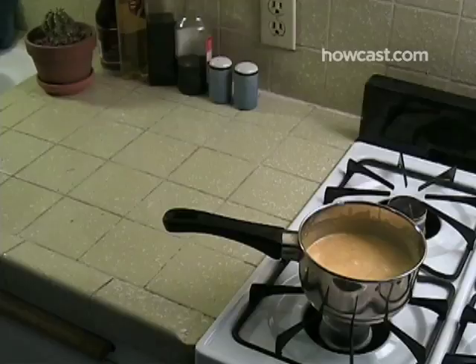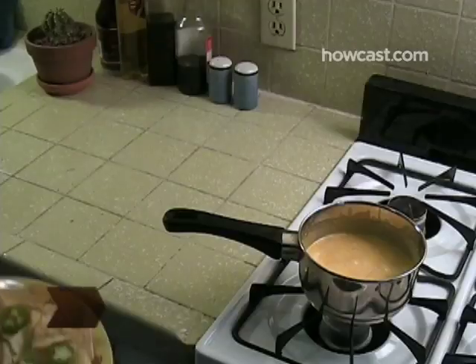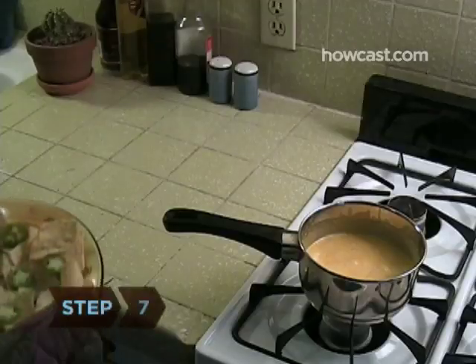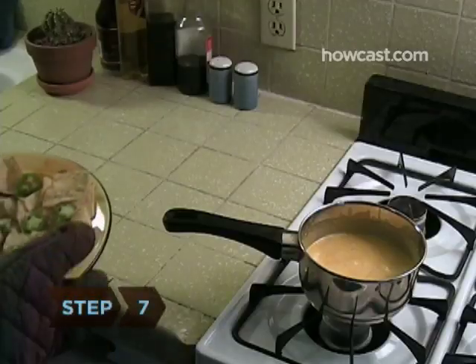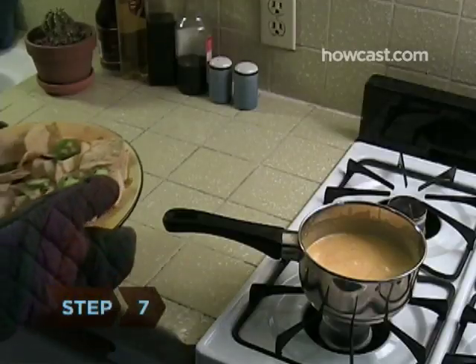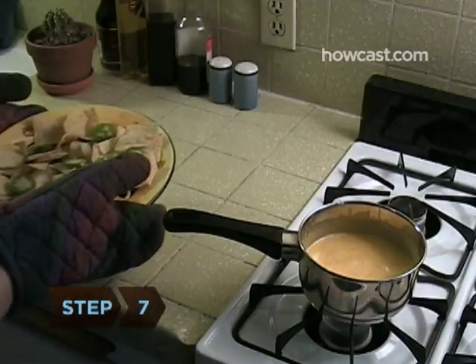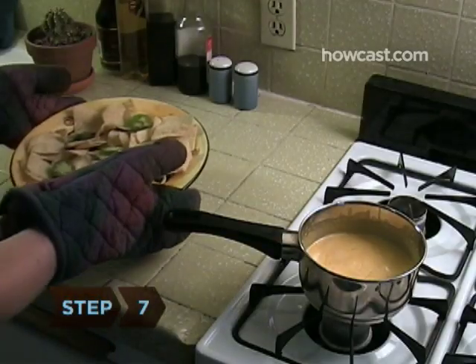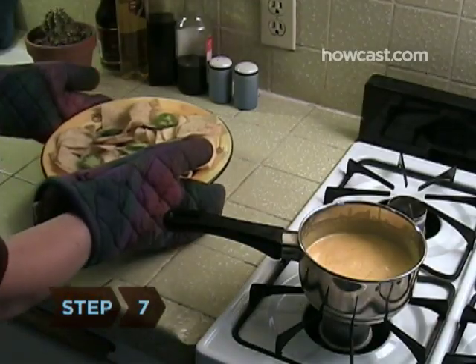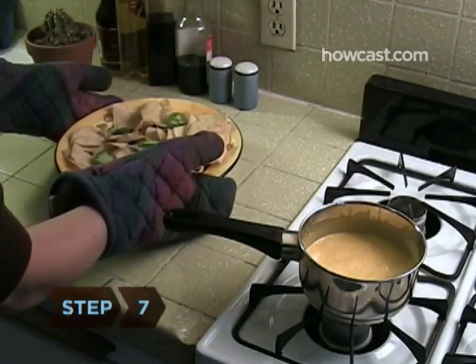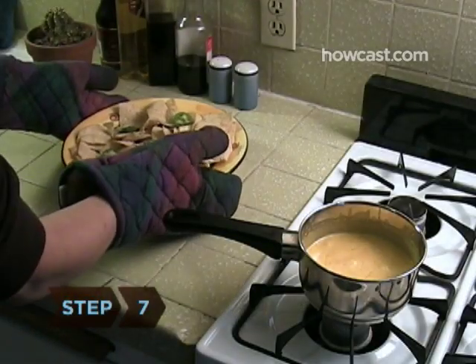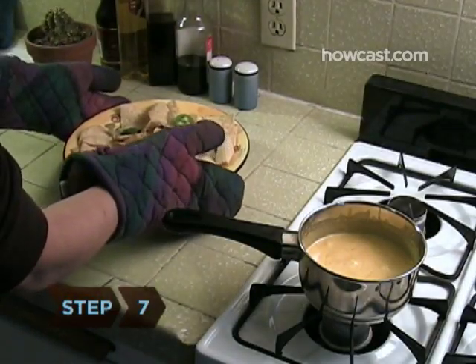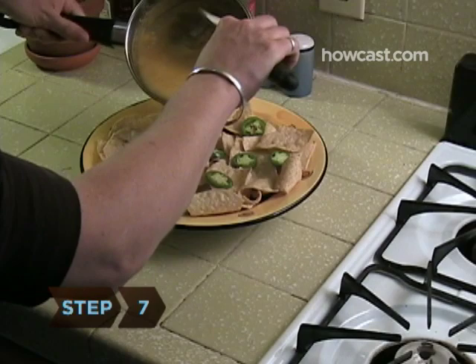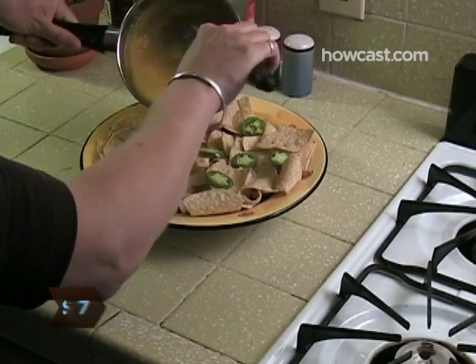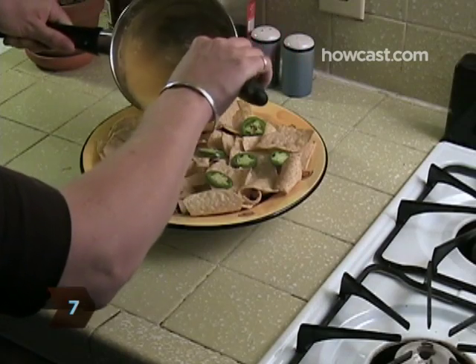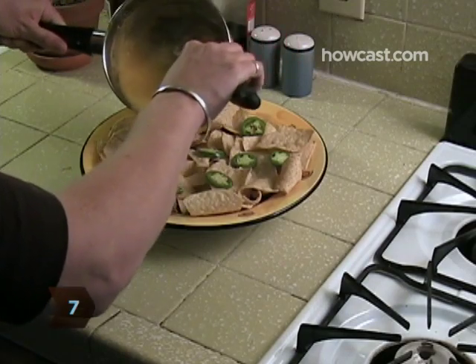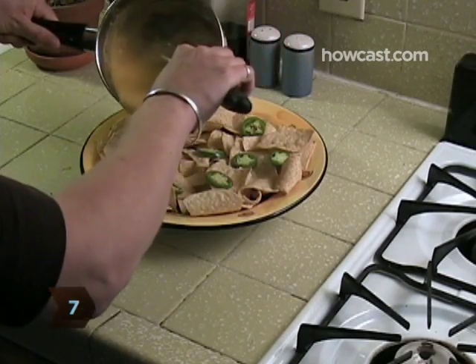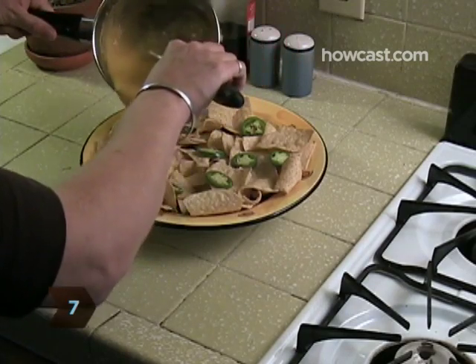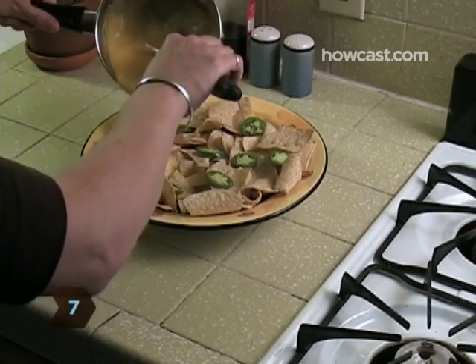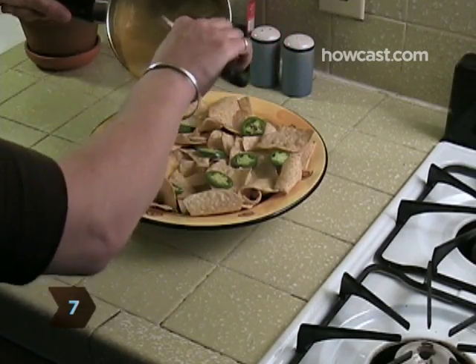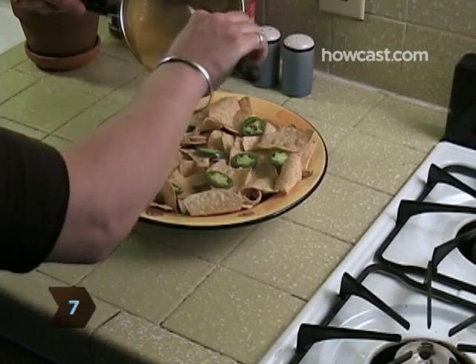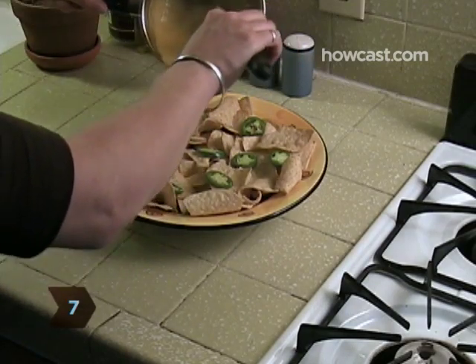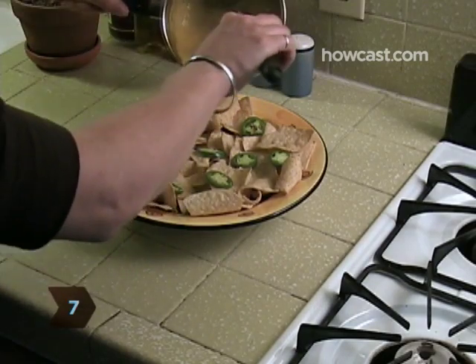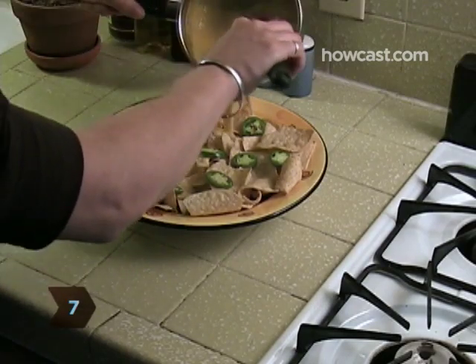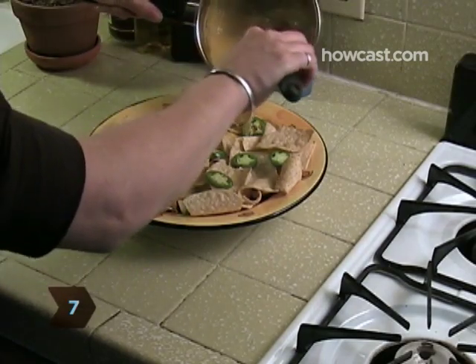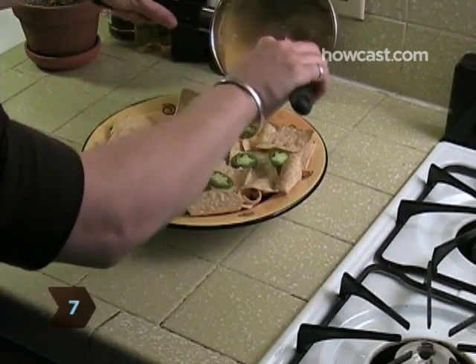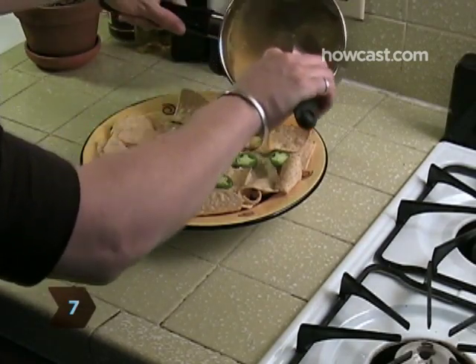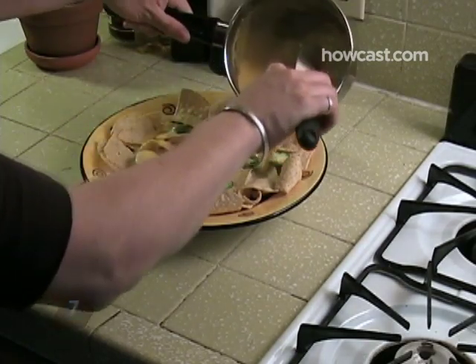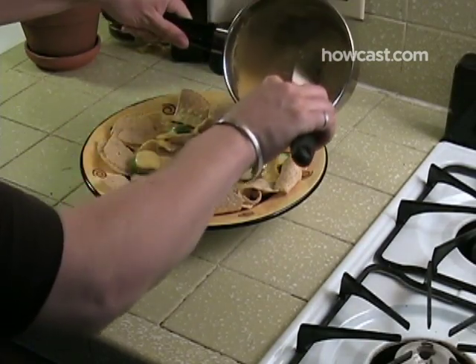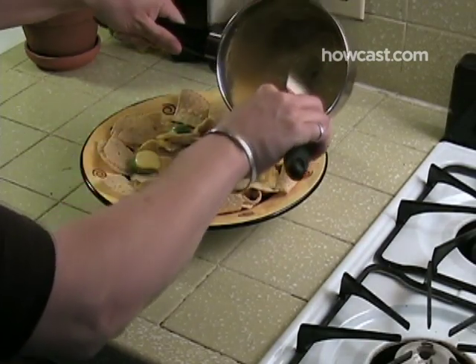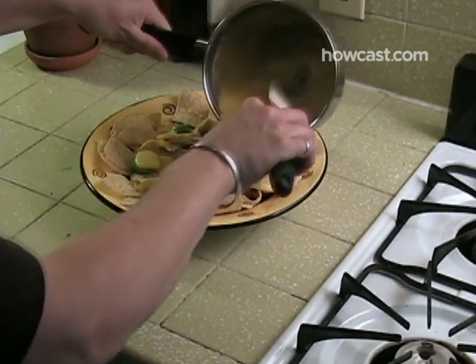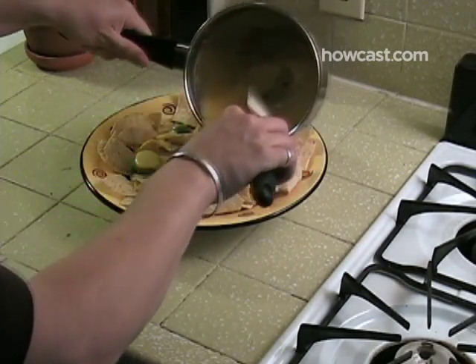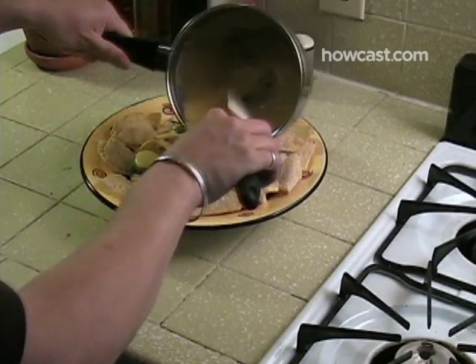Step 7: Remove chips from the oven. Spread the cheese evenly over them. Serve immediately and enjoy.